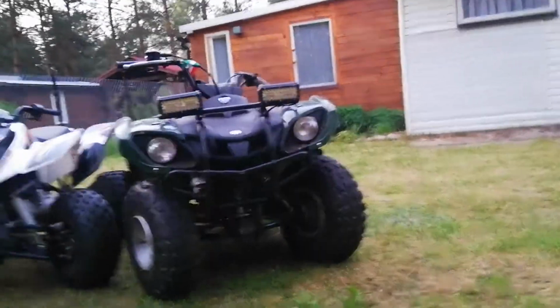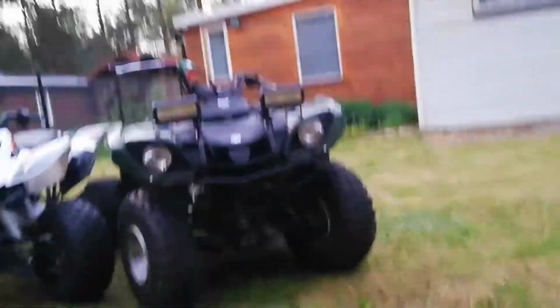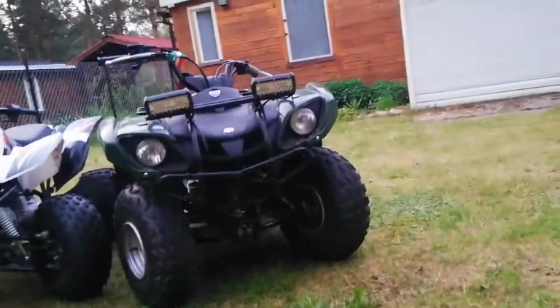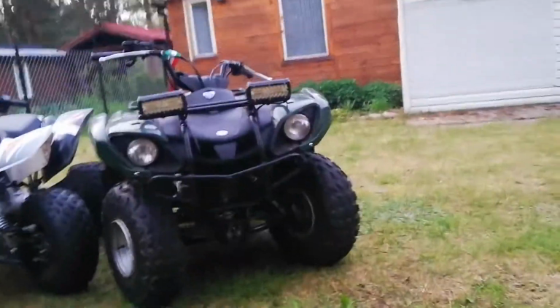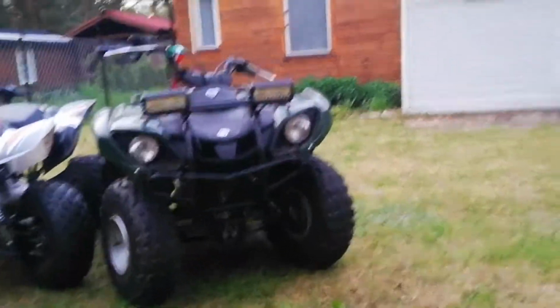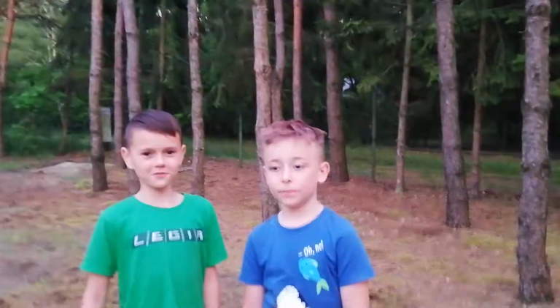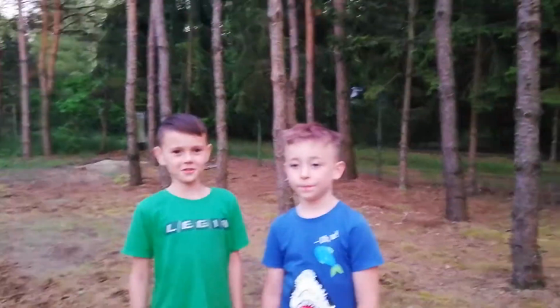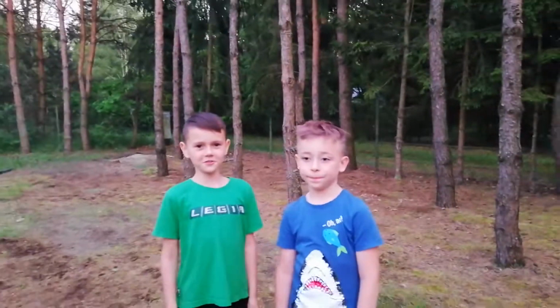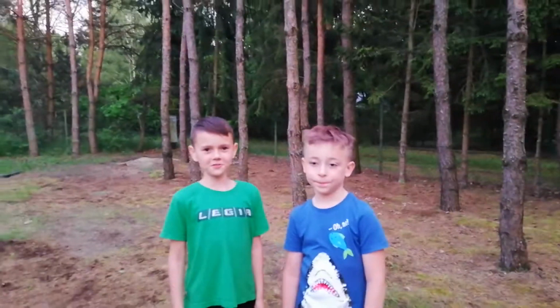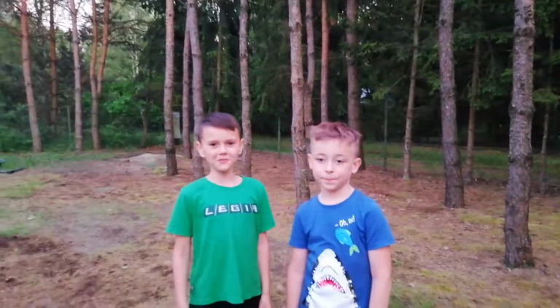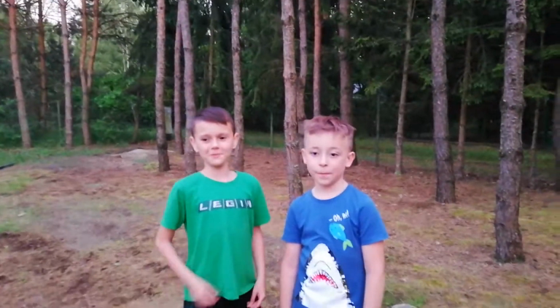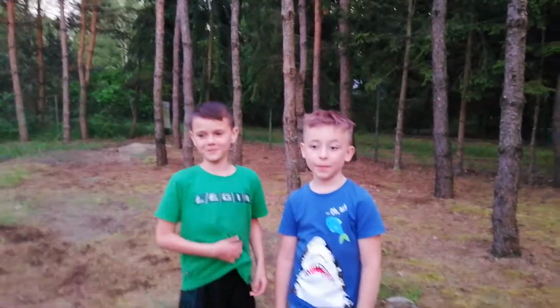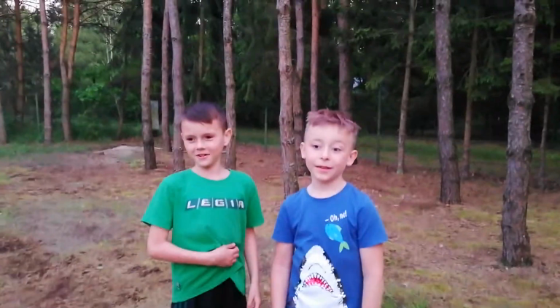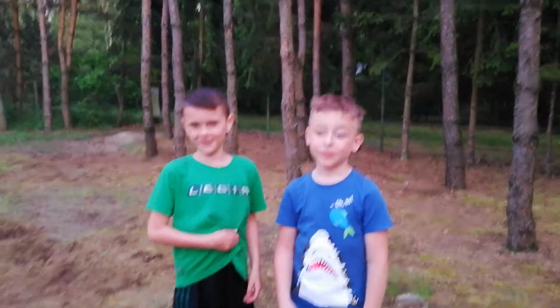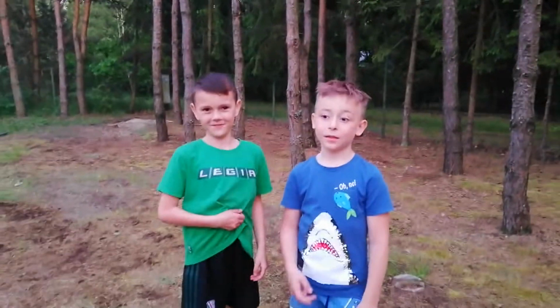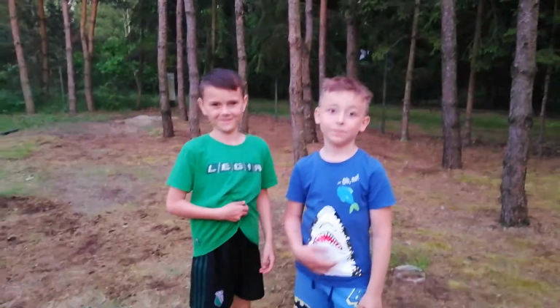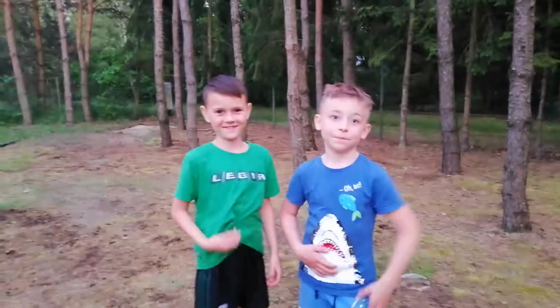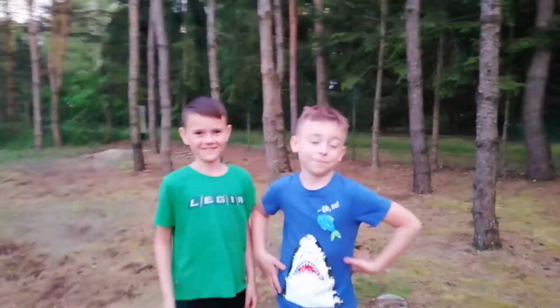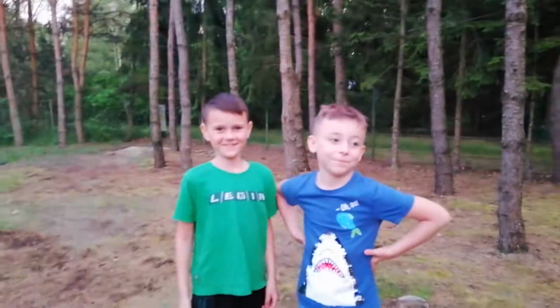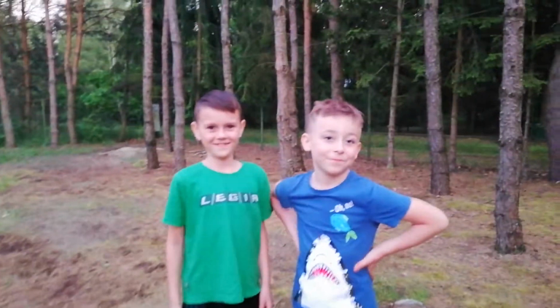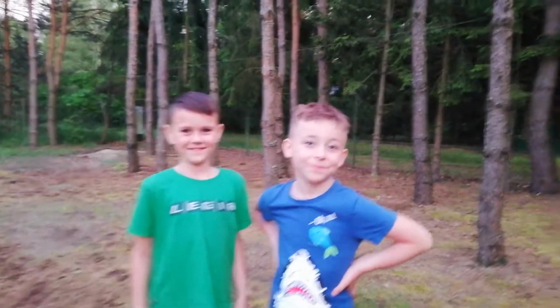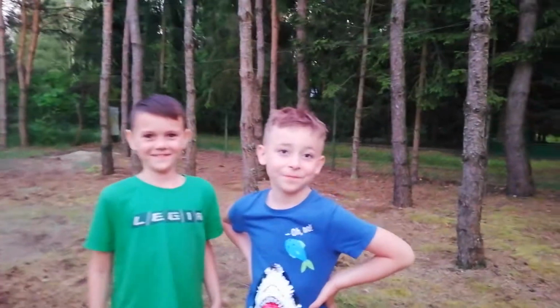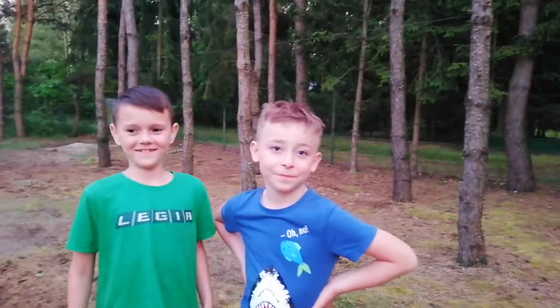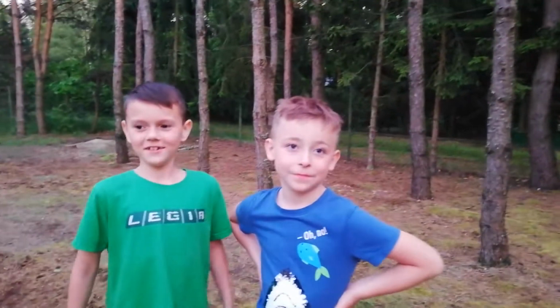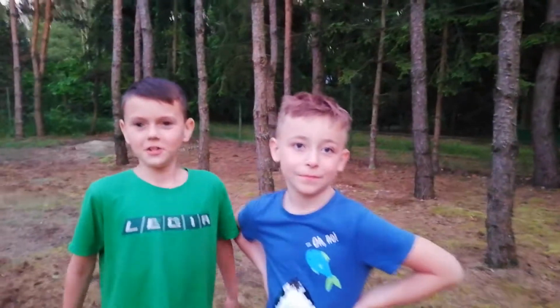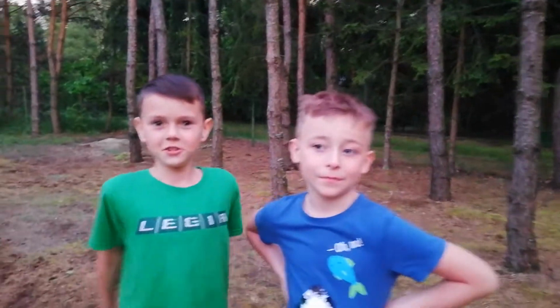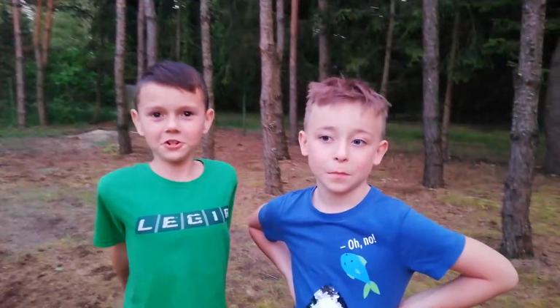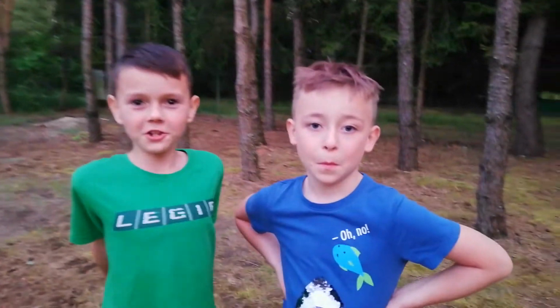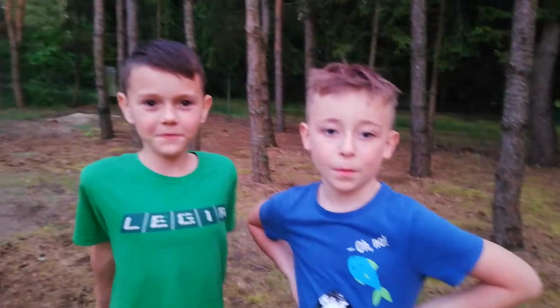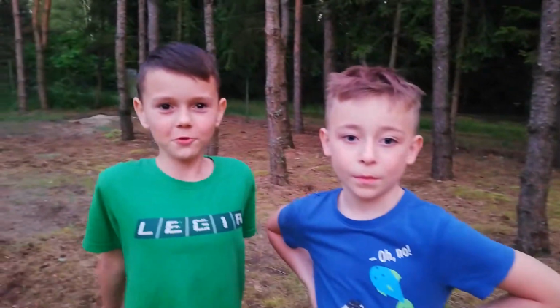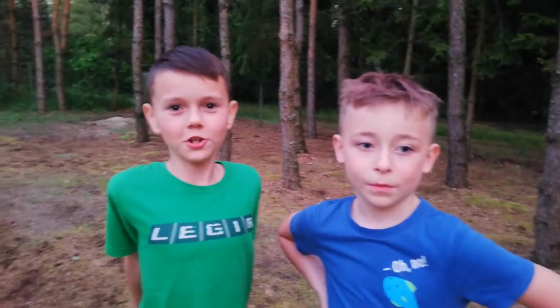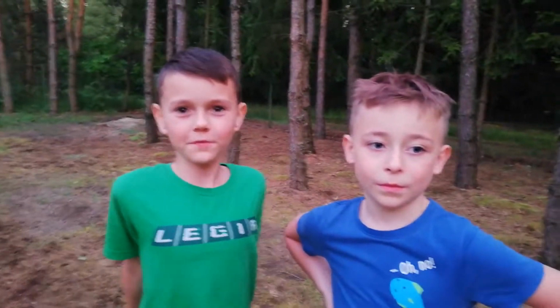I'm from Norbert and Alan. Today we are recording another video.